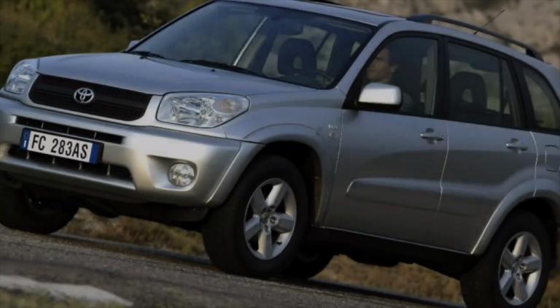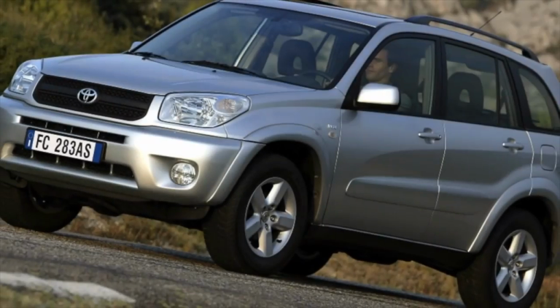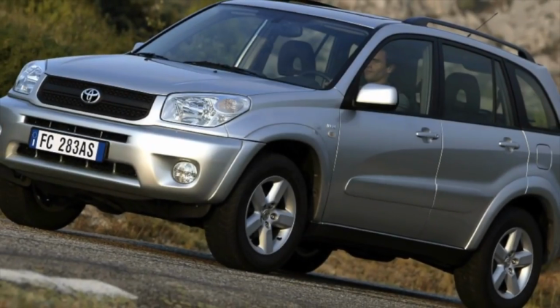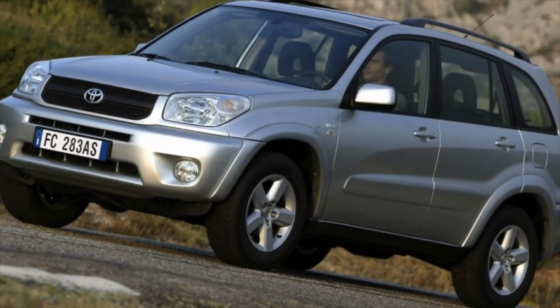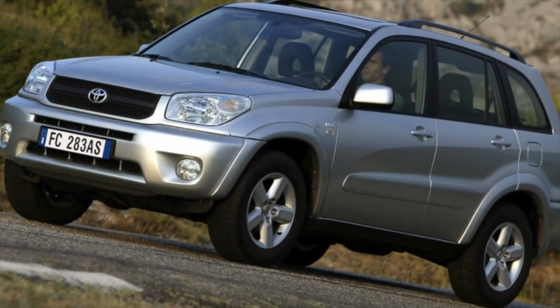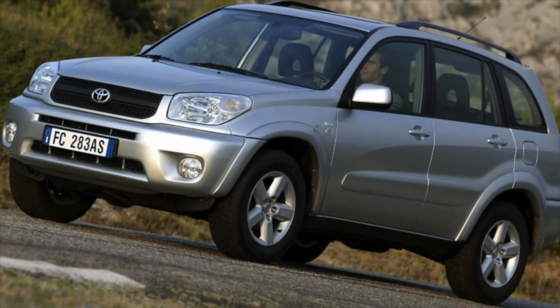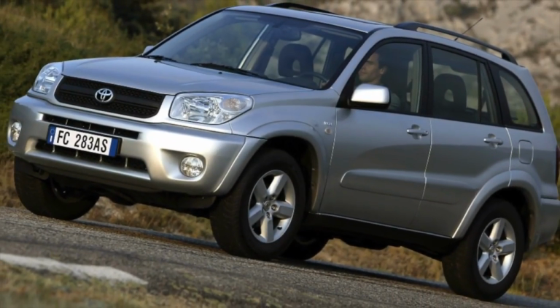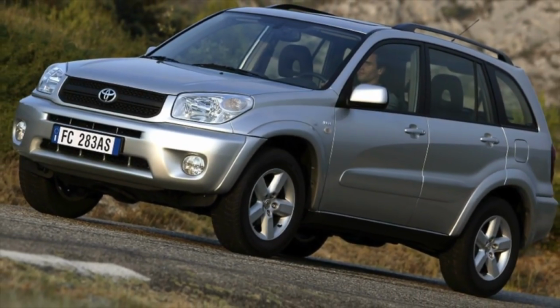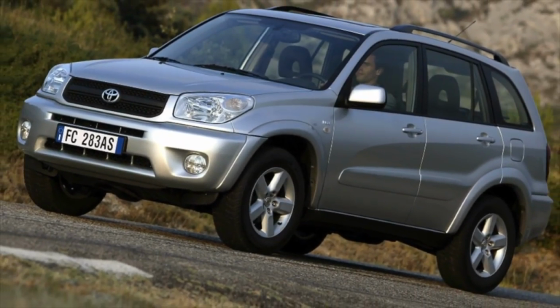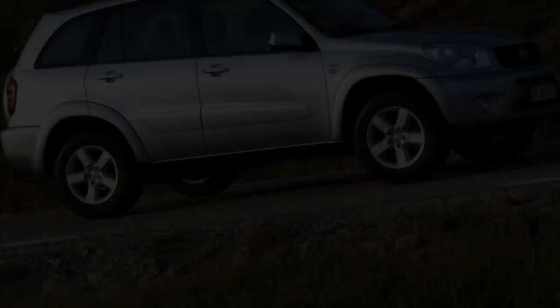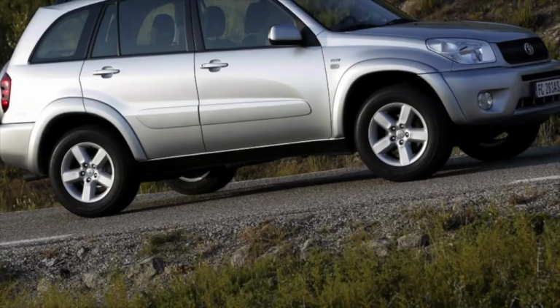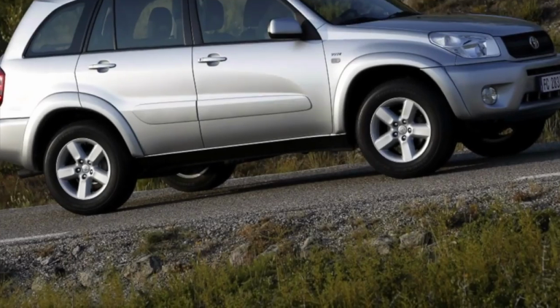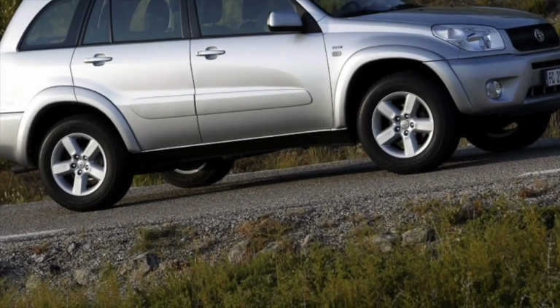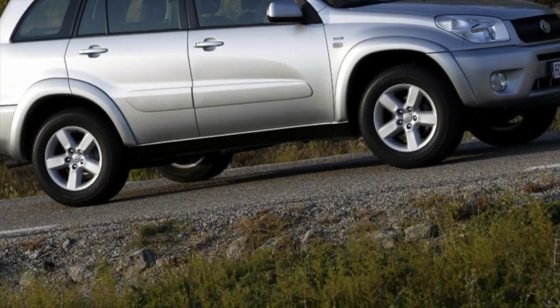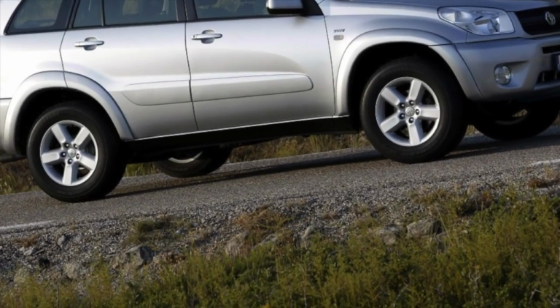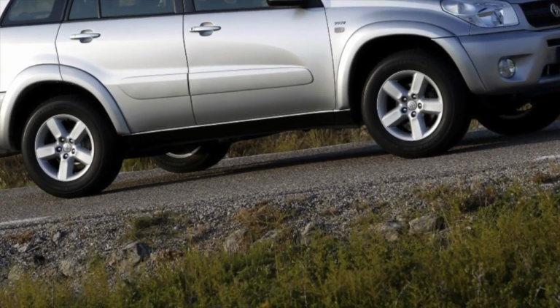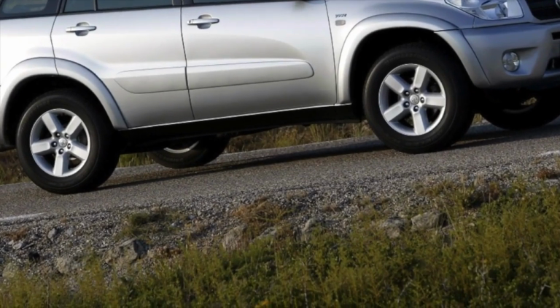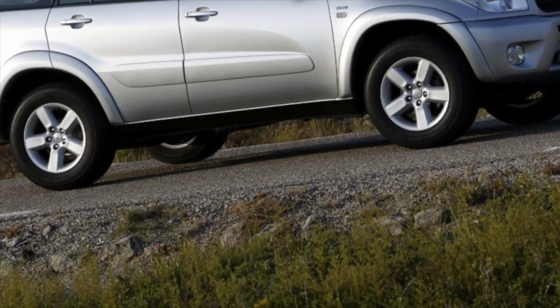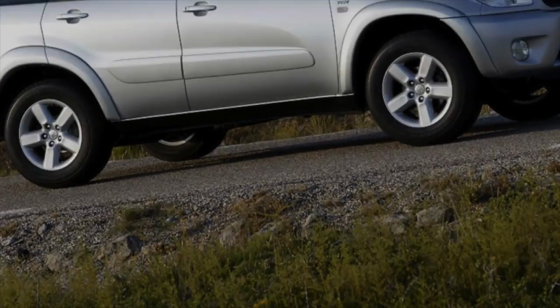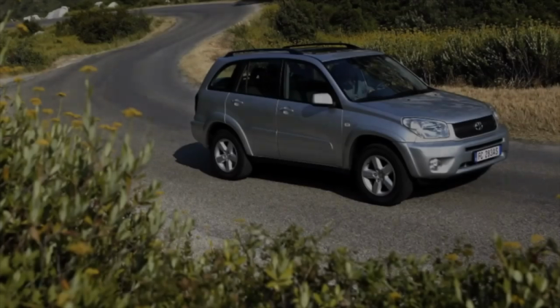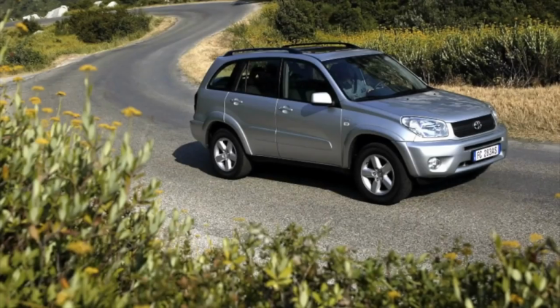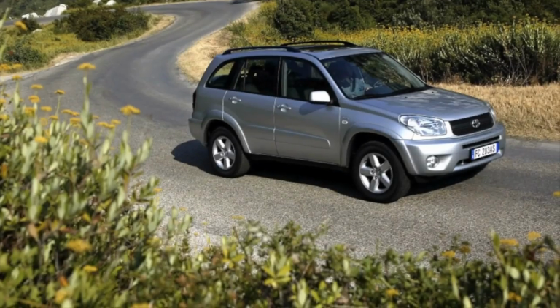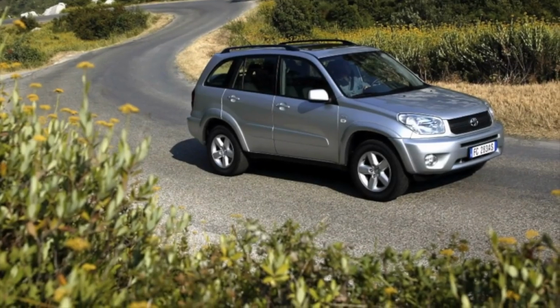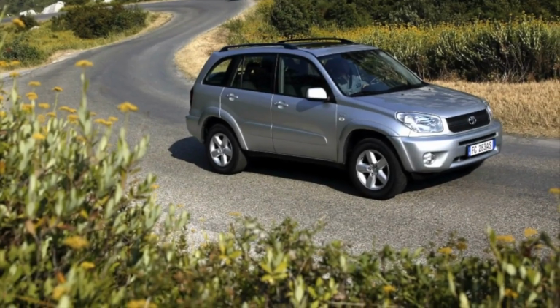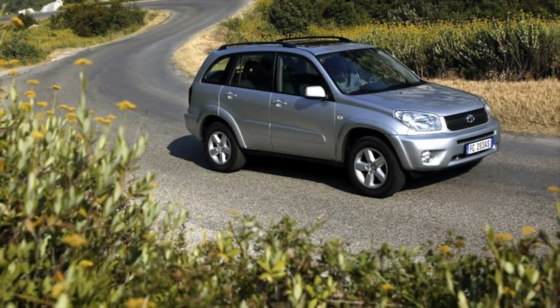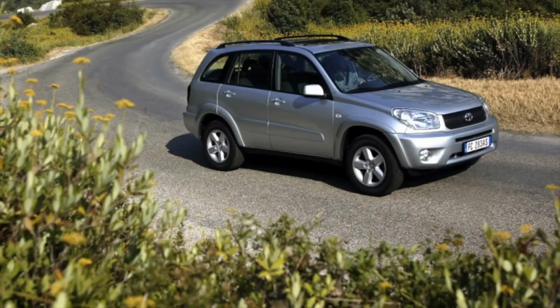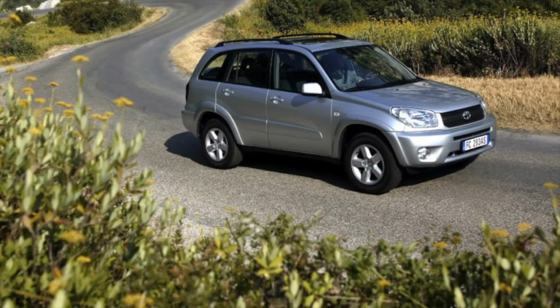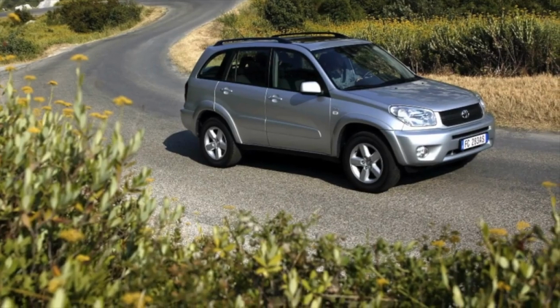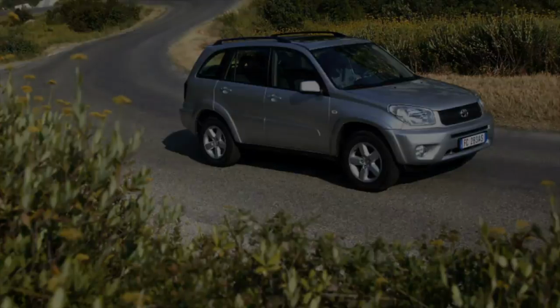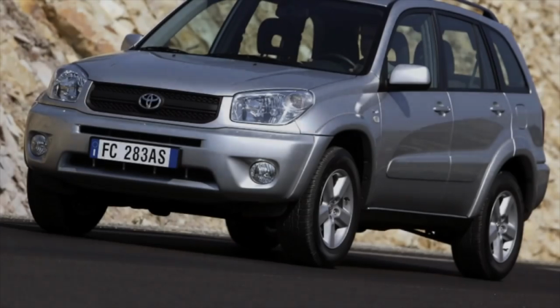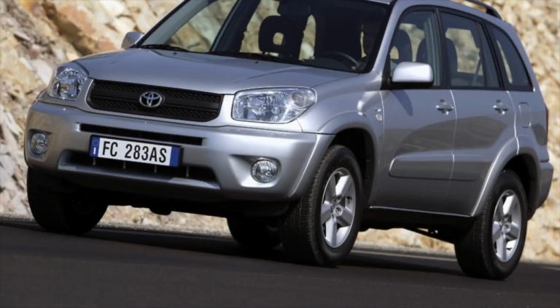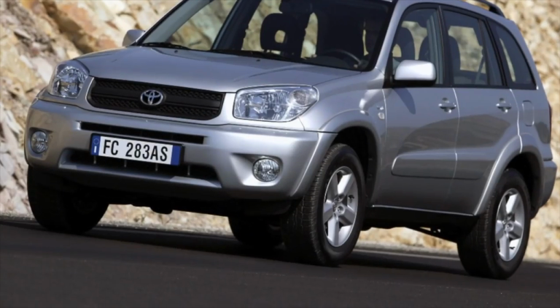Greetings dear friends! I present to your attention the most common malfunctions and breakdowns that occur on the Toyota RAV4.